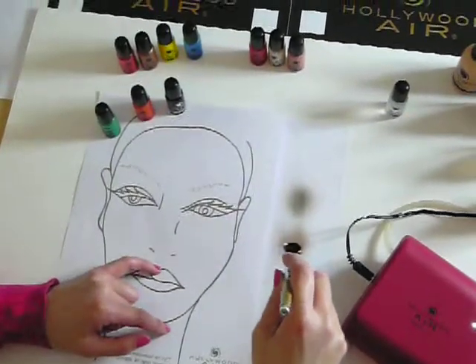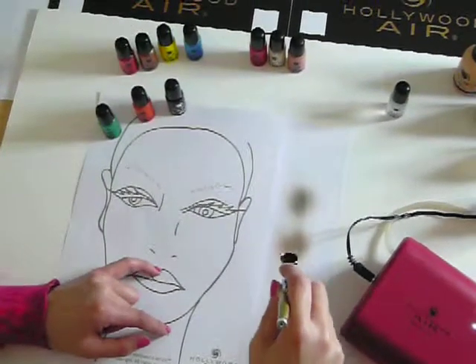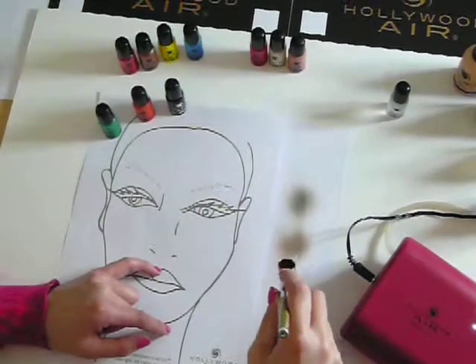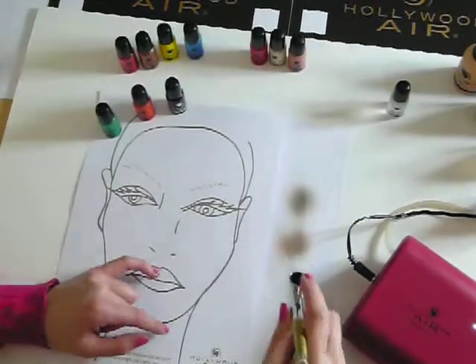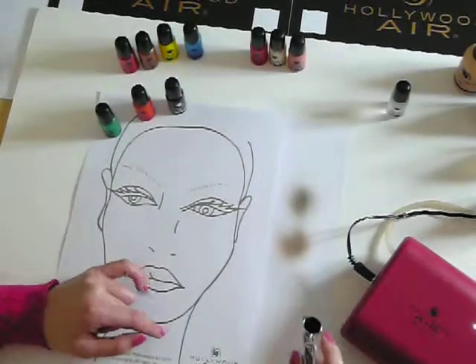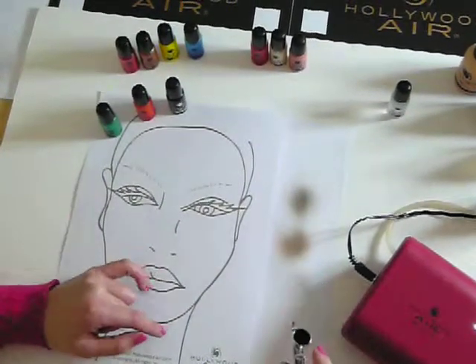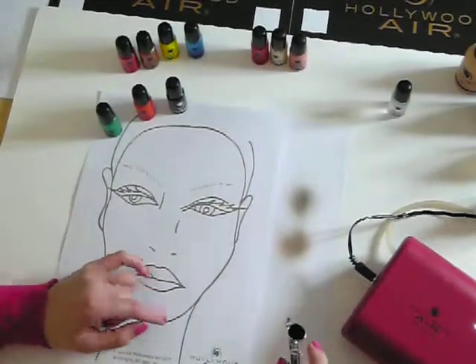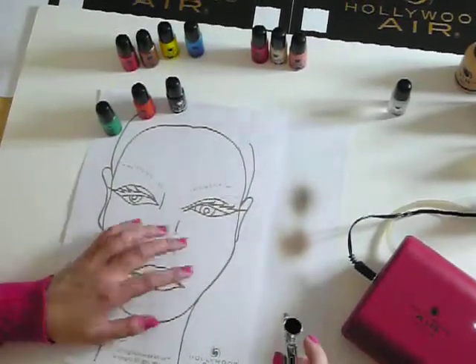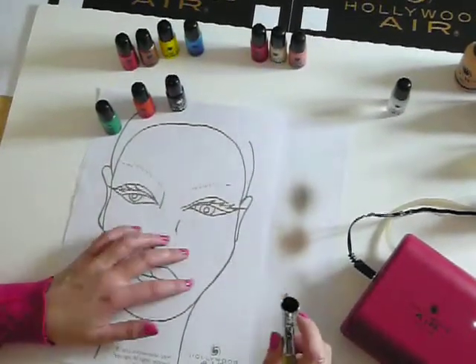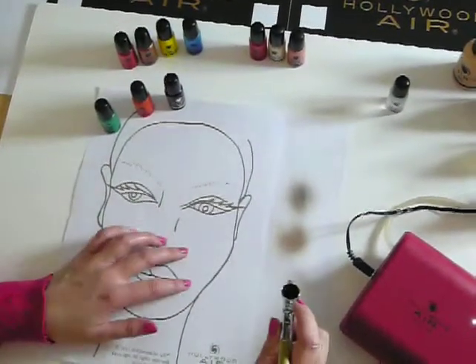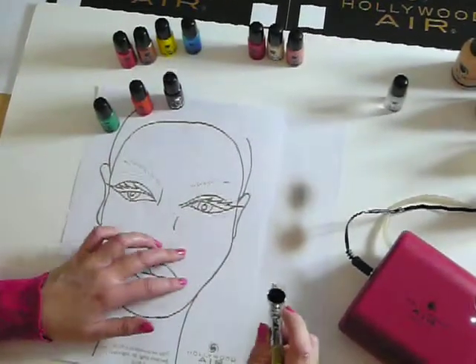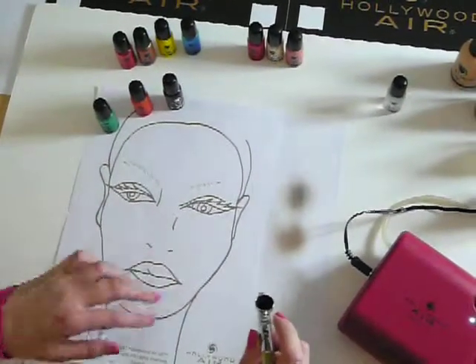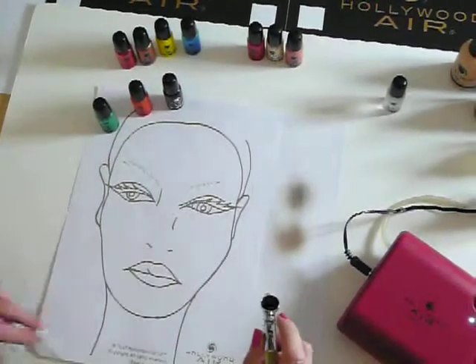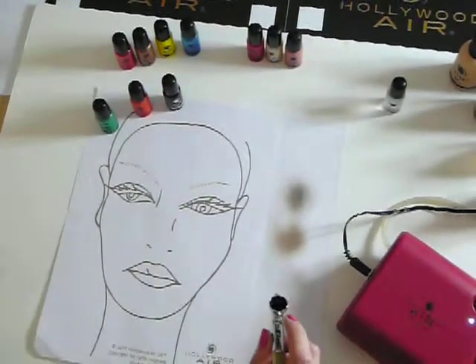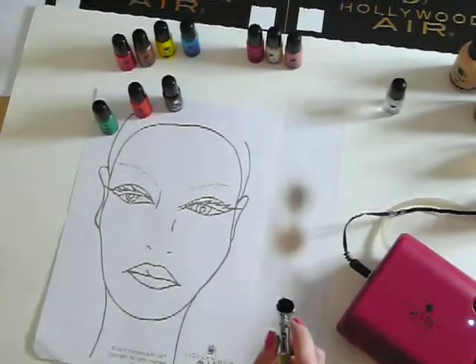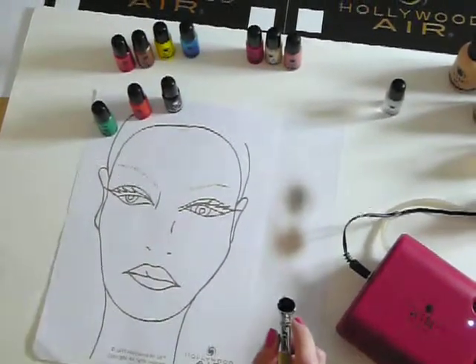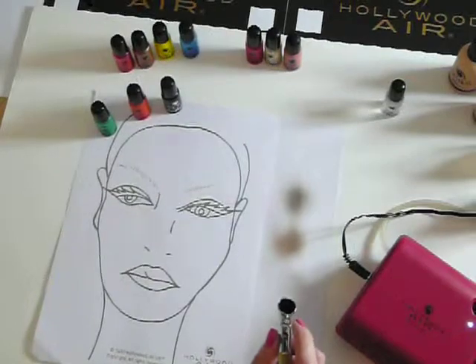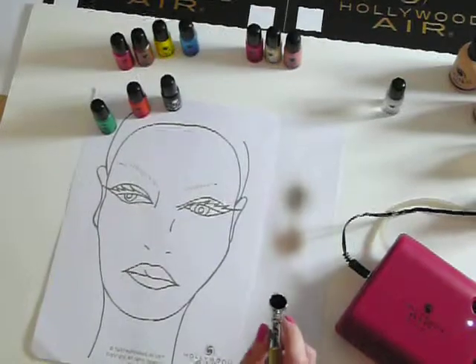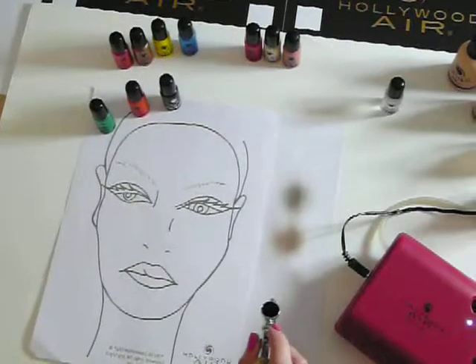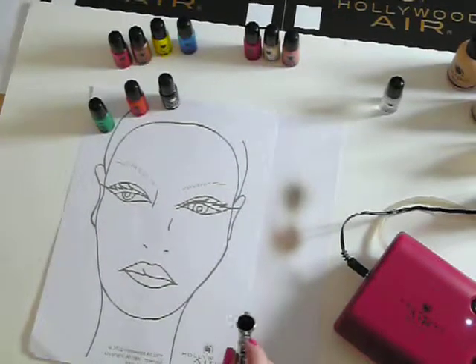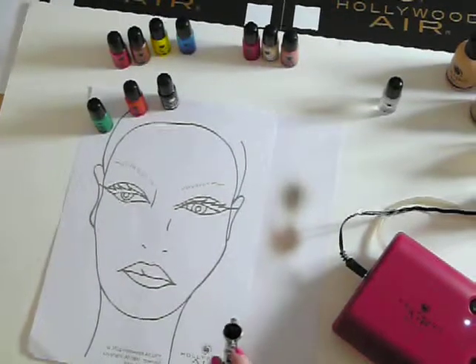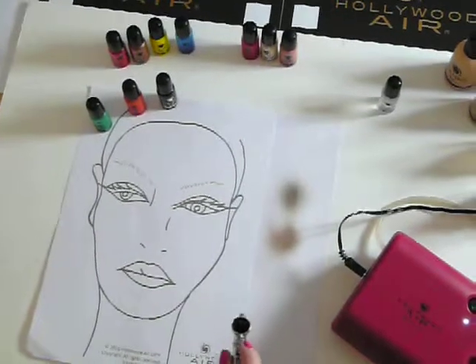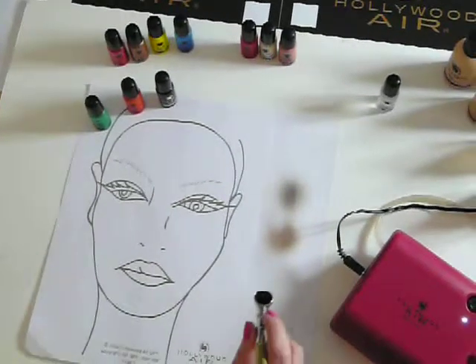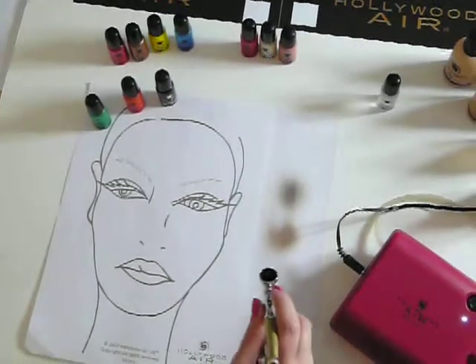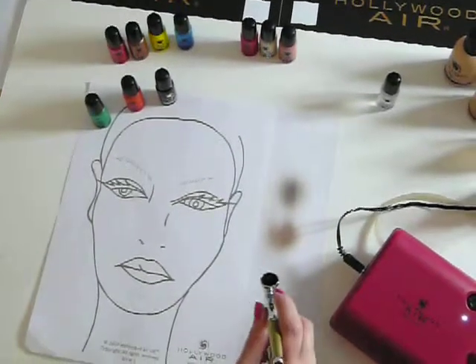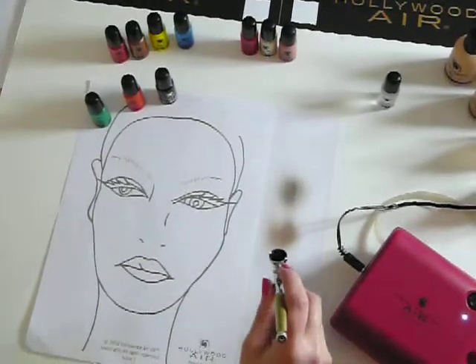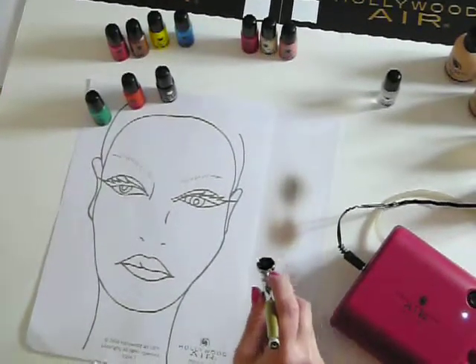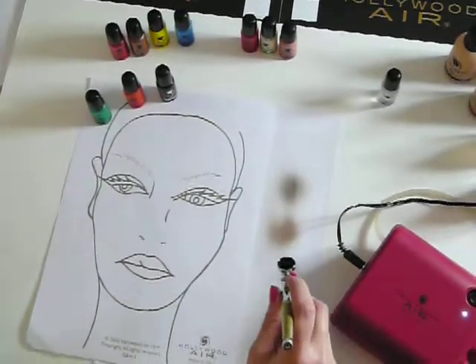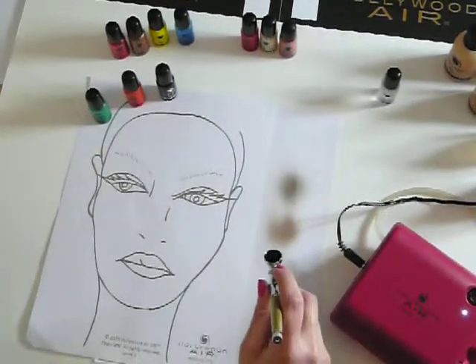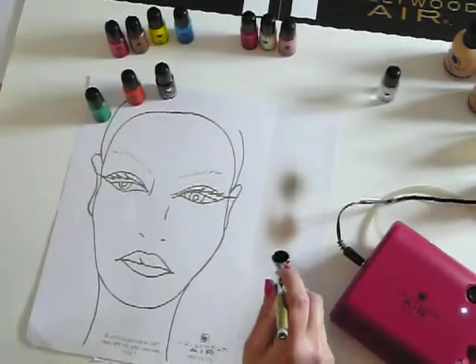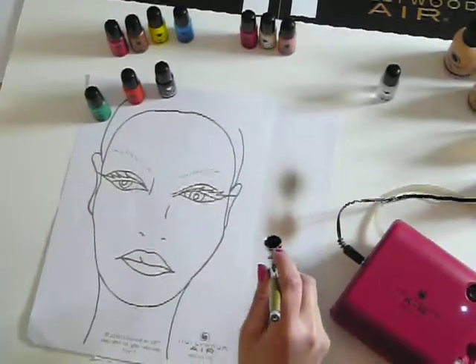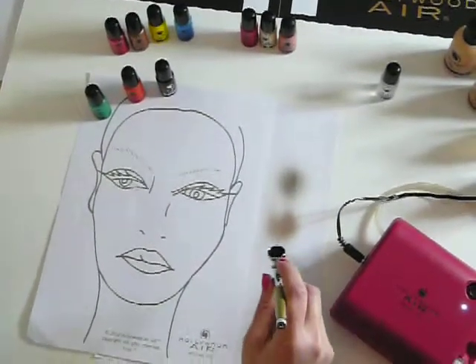This can be used for shading, contouring, eye shadow, and eyebrows.